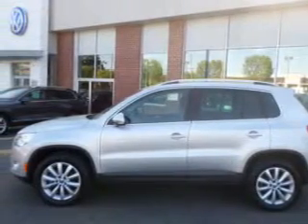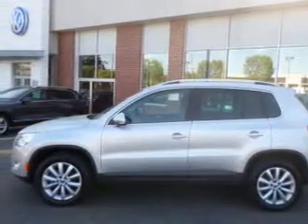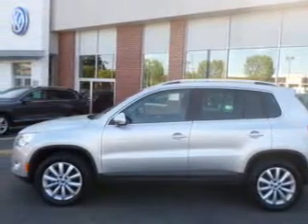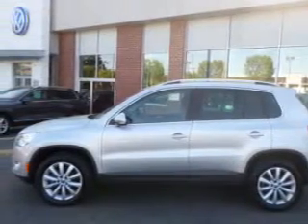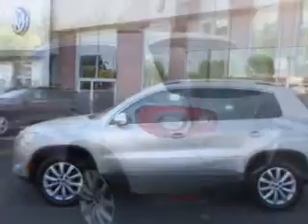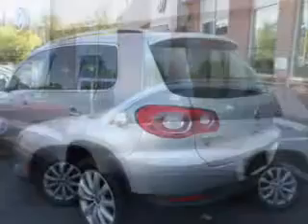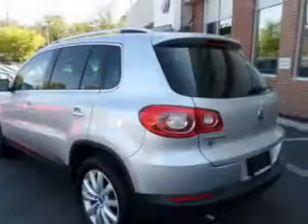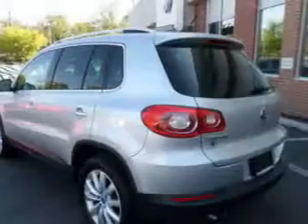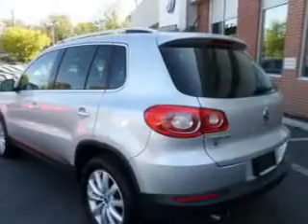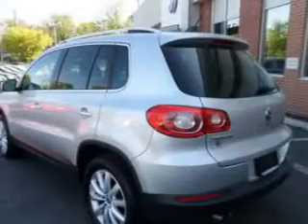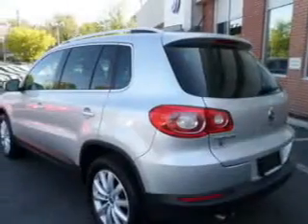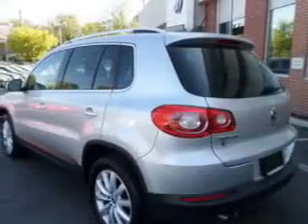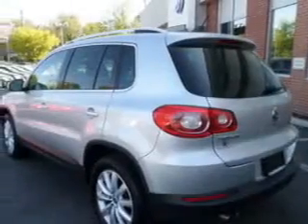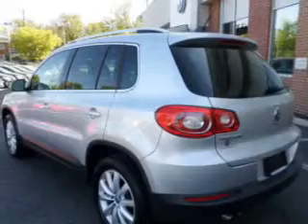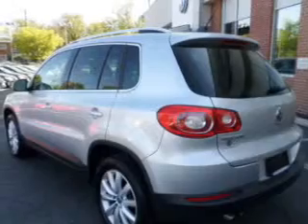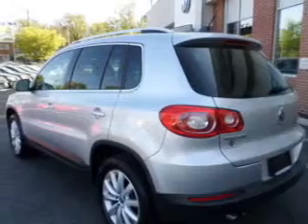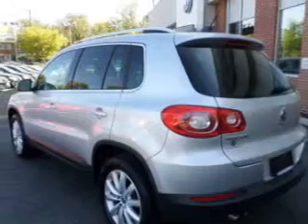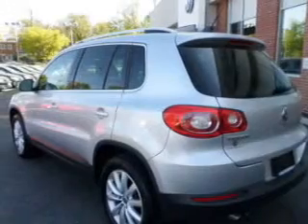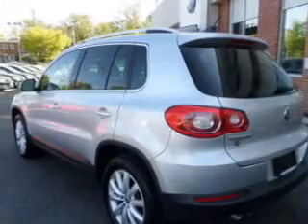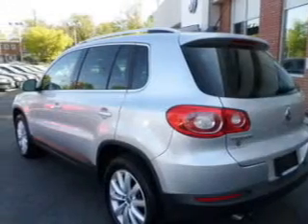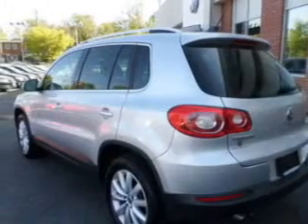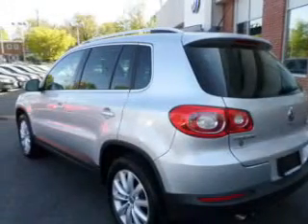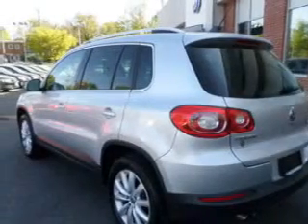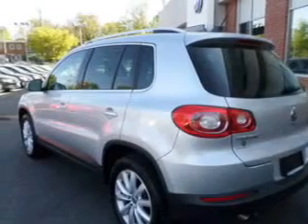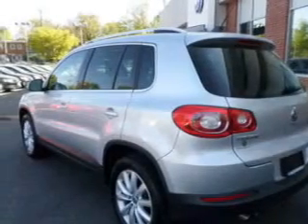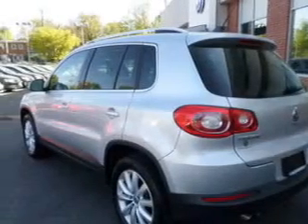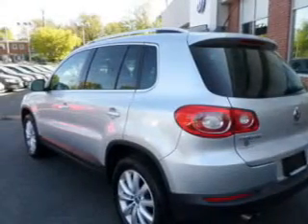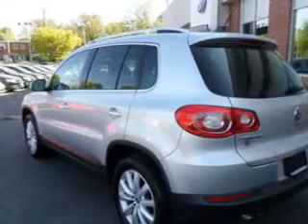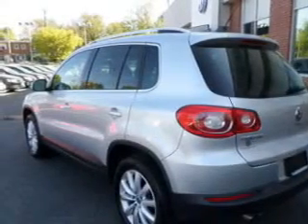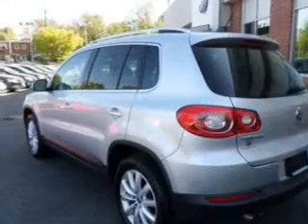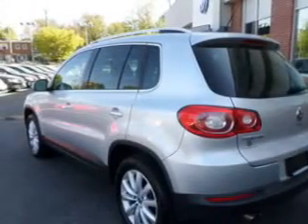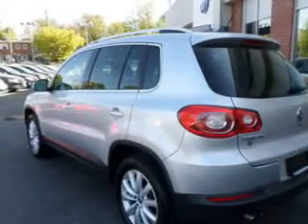Stand out from the crowd with premium wheels. You will appreciate the safety feature of anti-lock brakes.